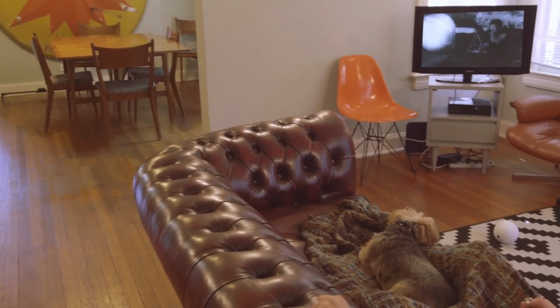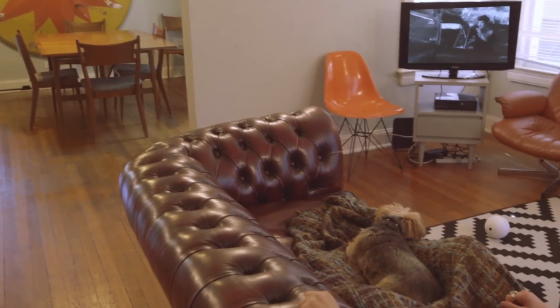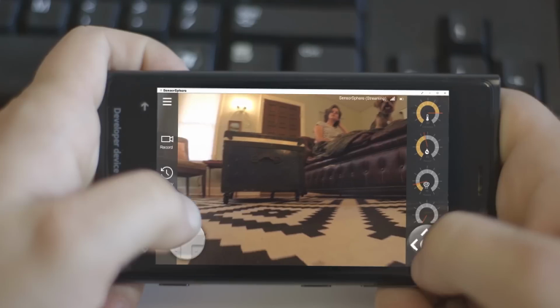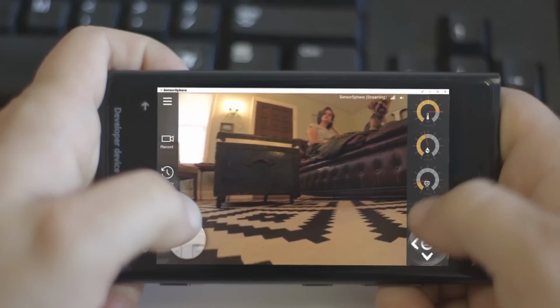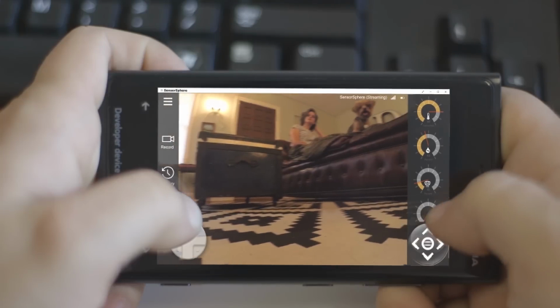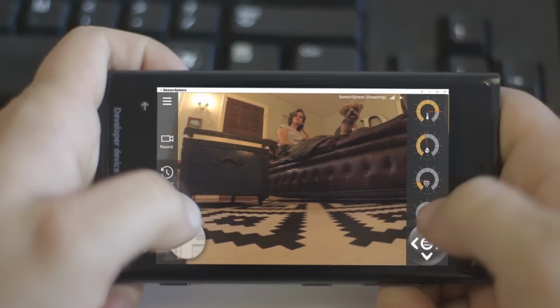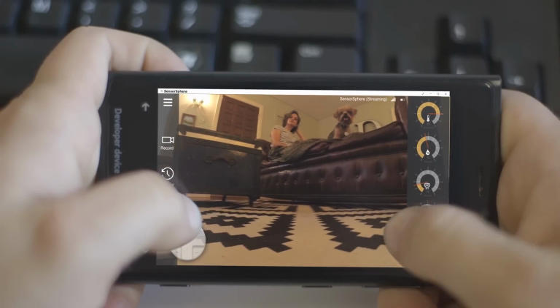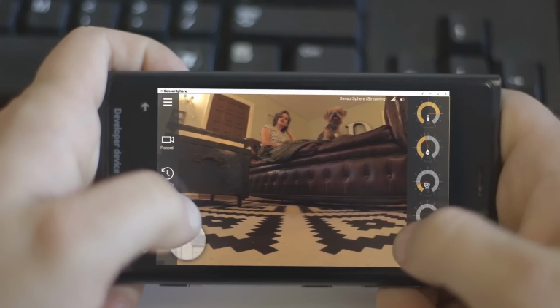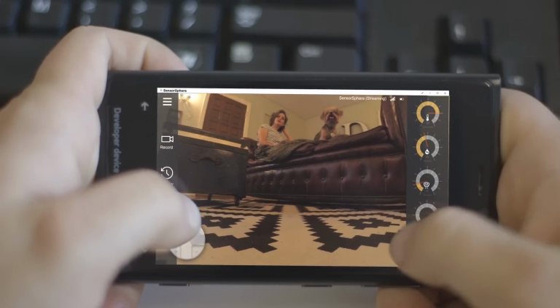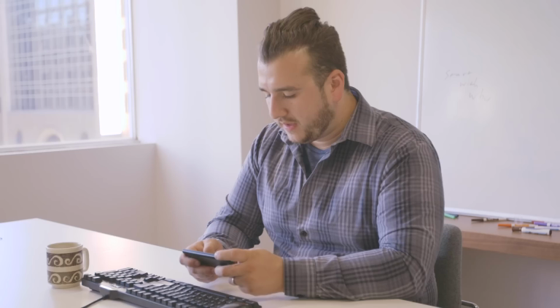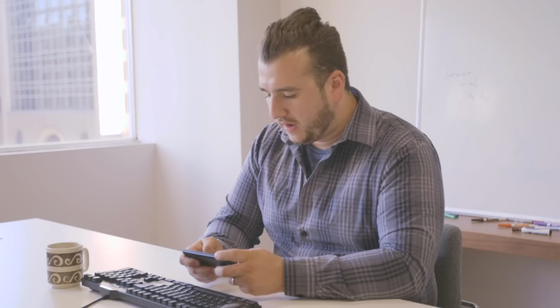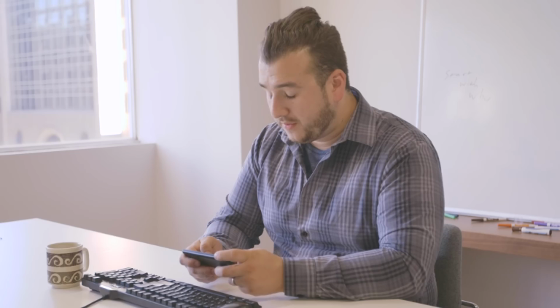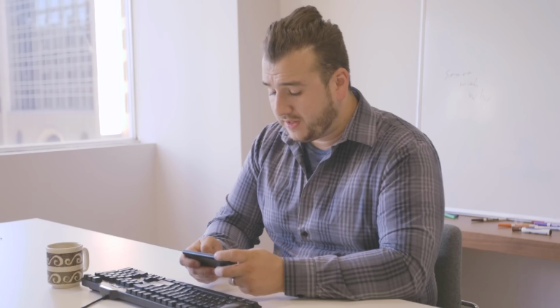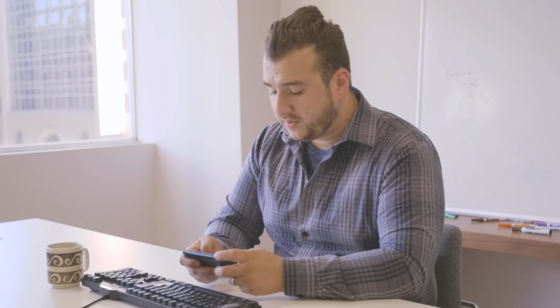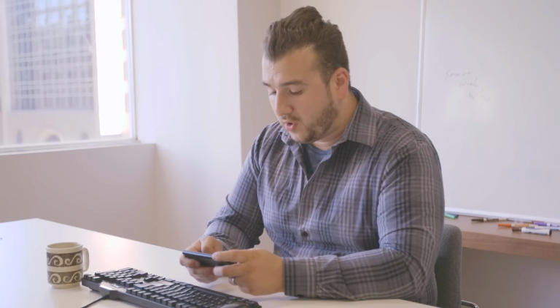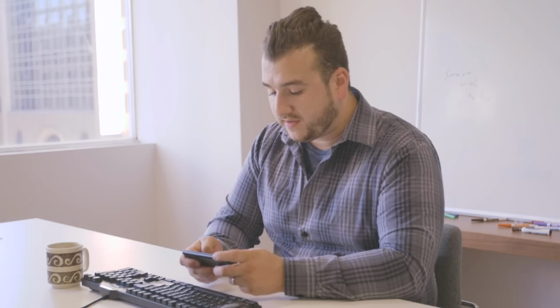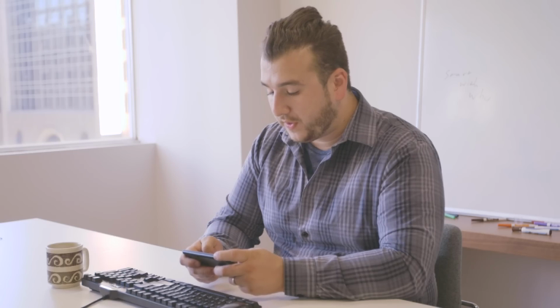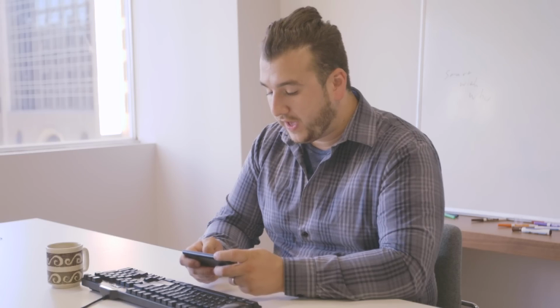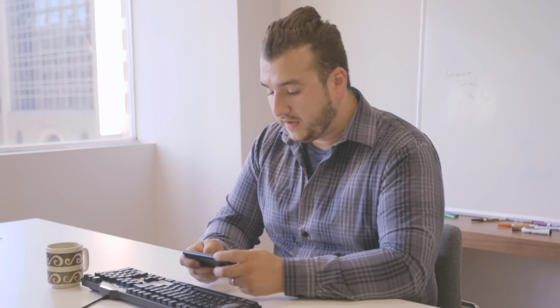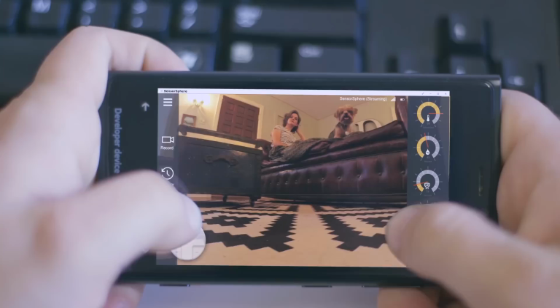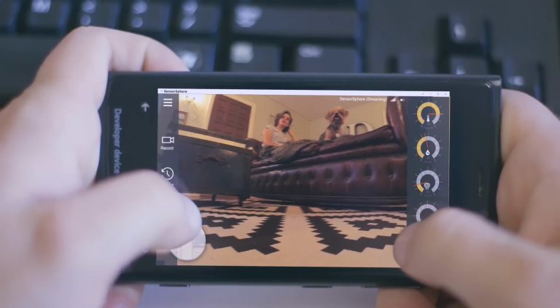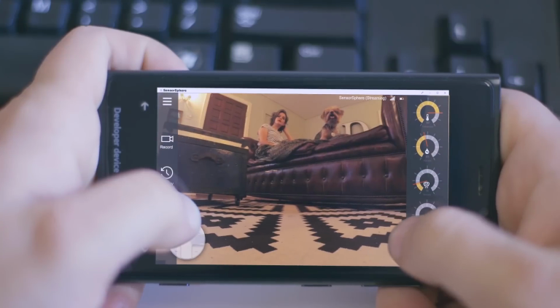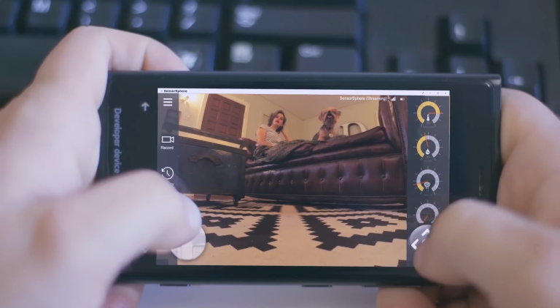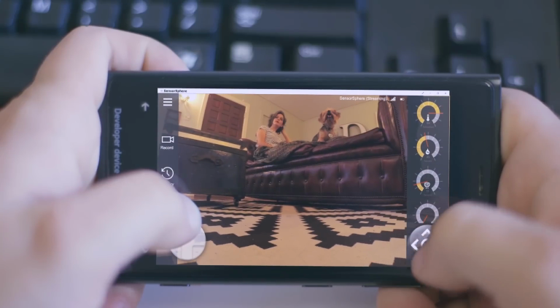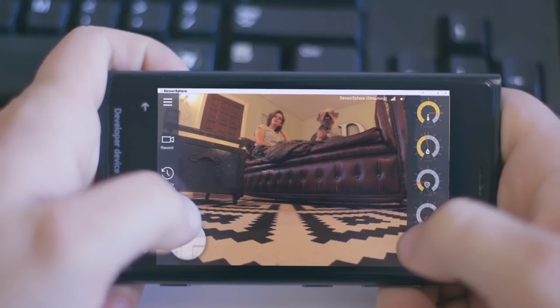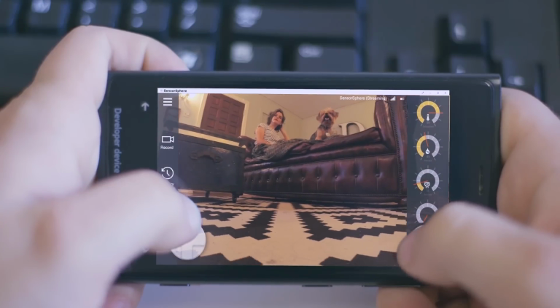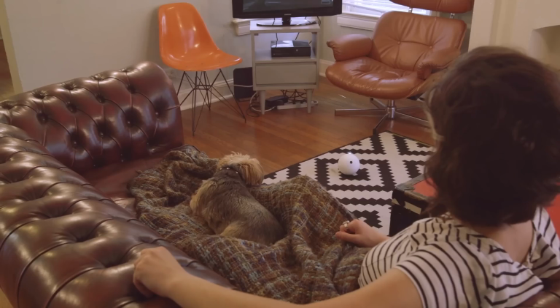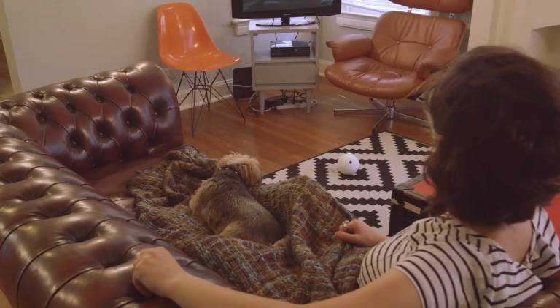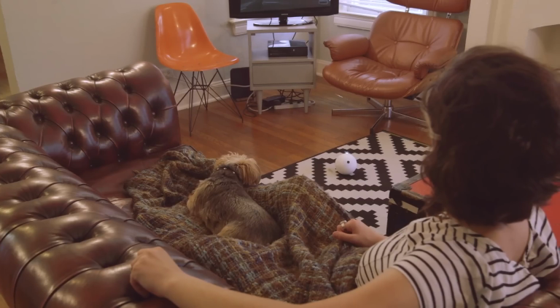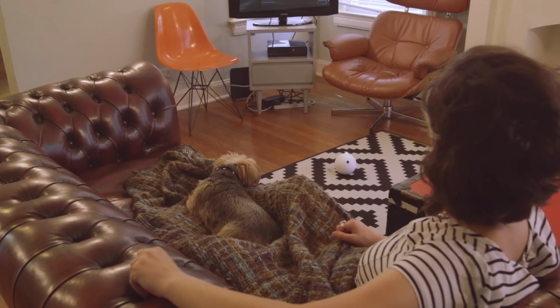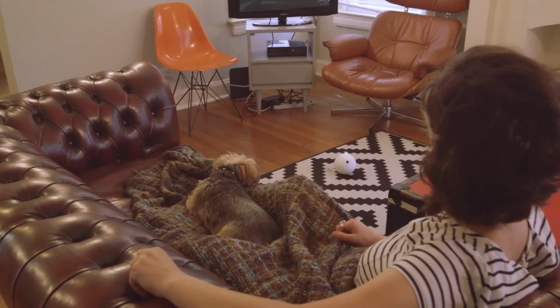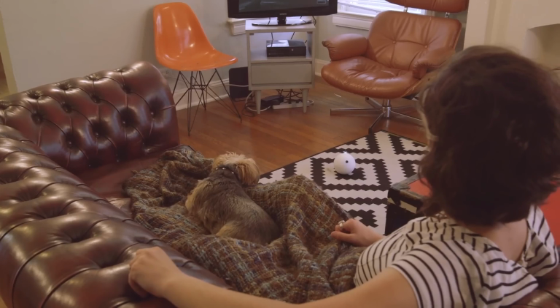SensorSphere — hey babe, I didn't realize you were home, is everything okay? Hey, yeah, everything's fine. I'm just watching a movie.